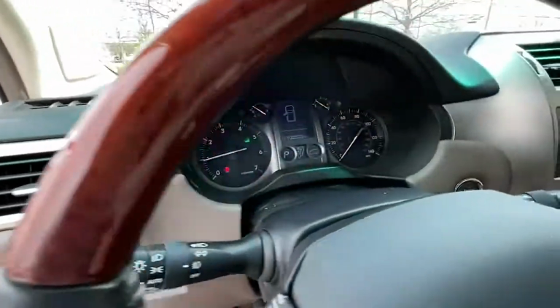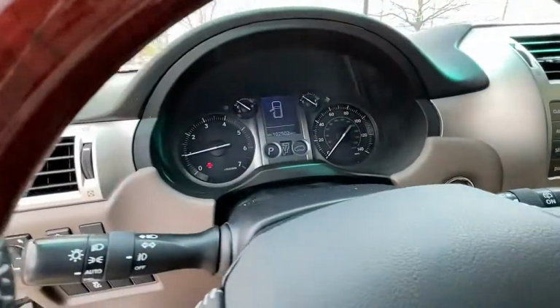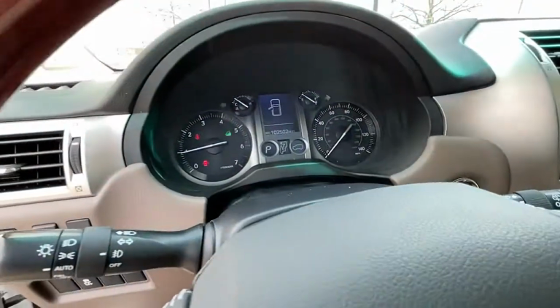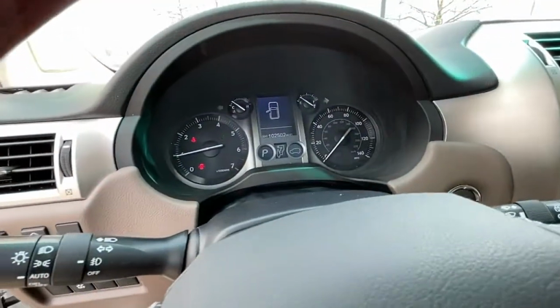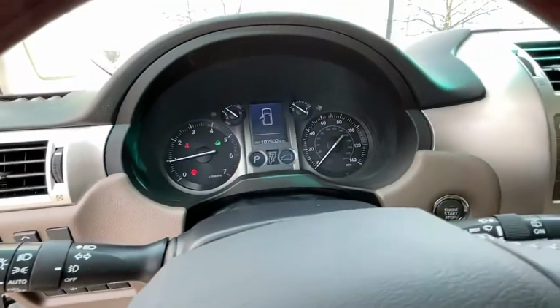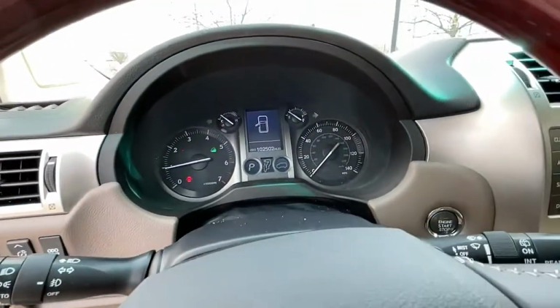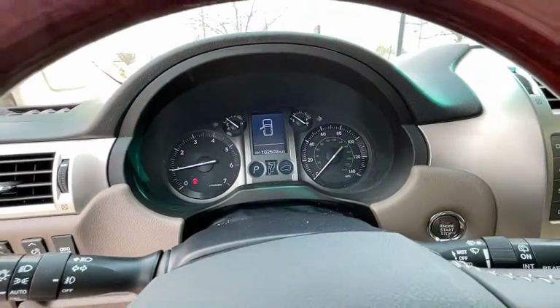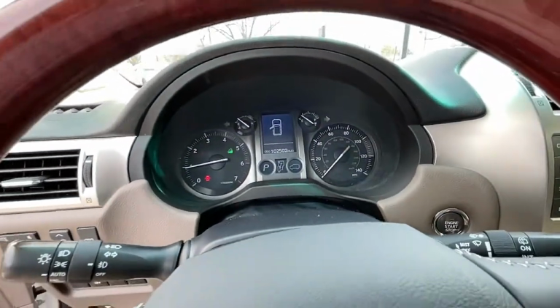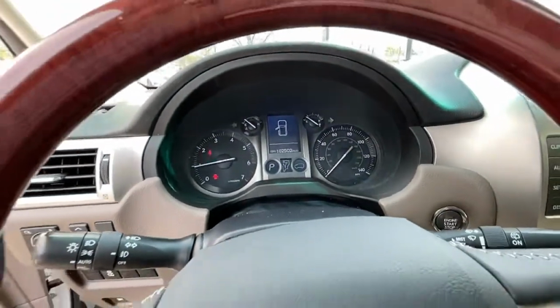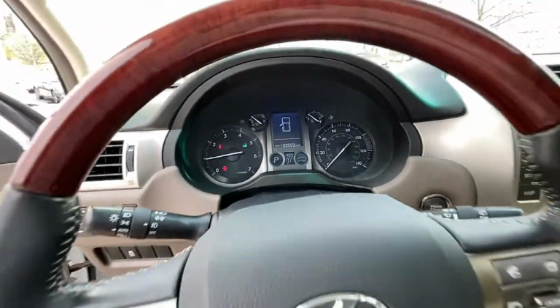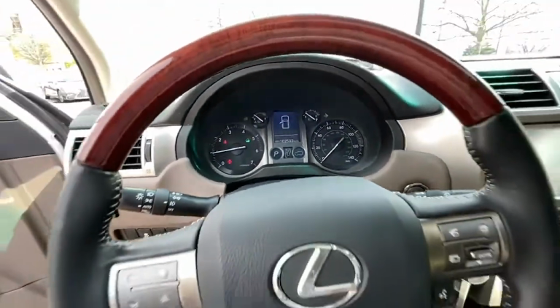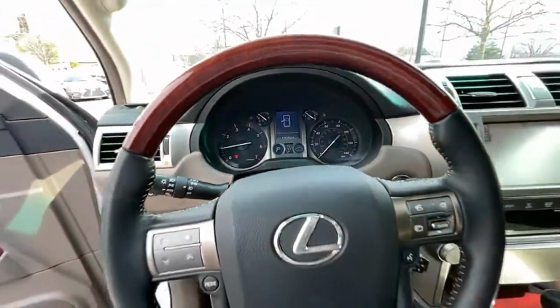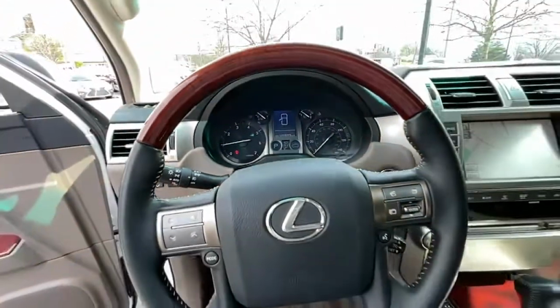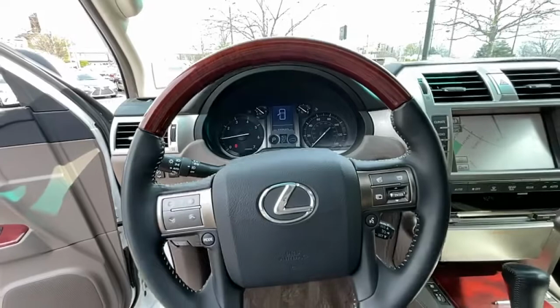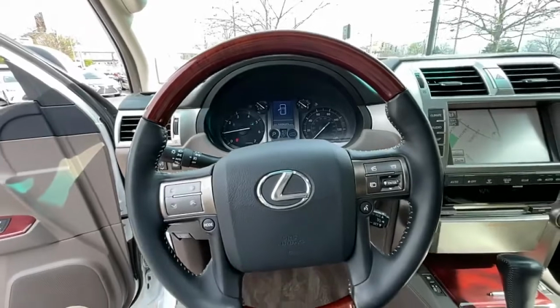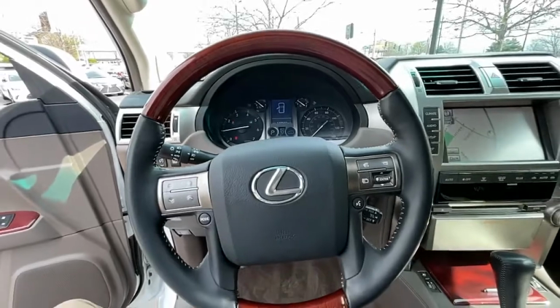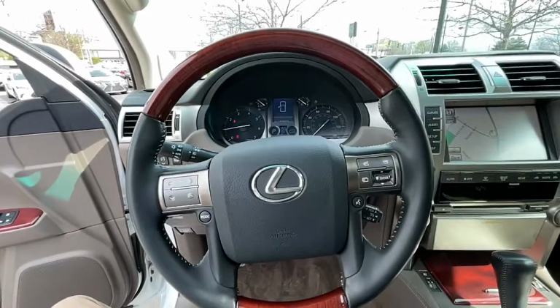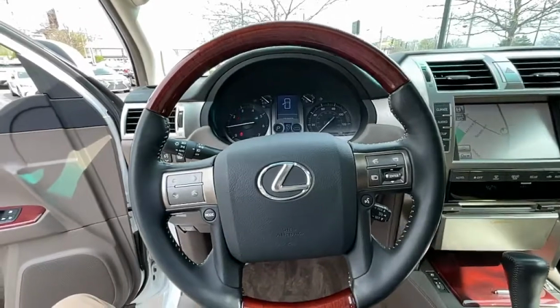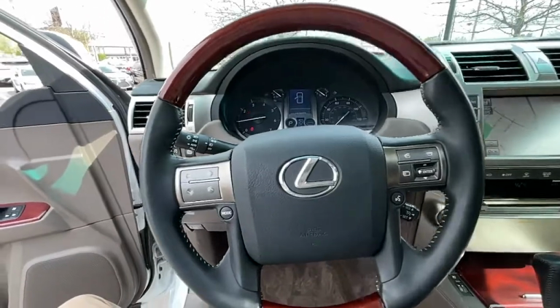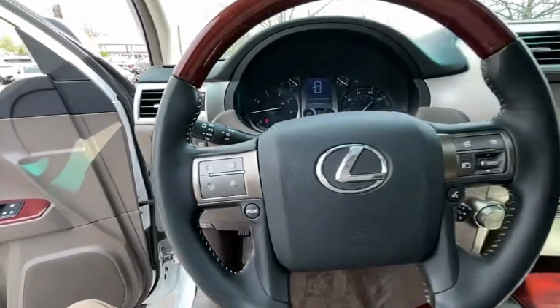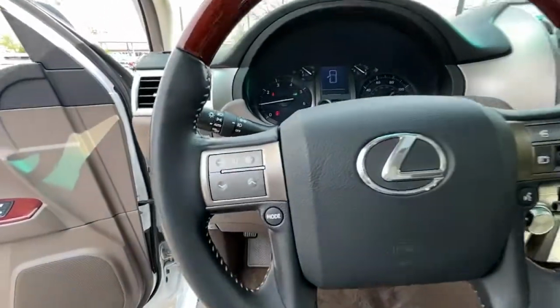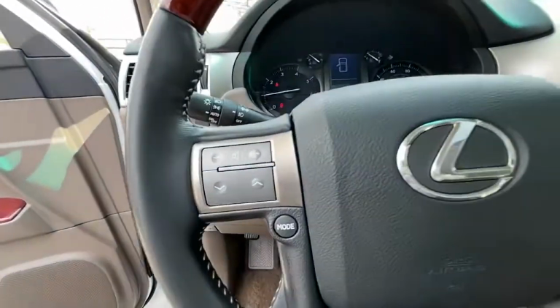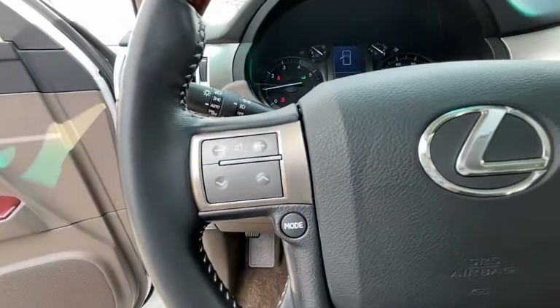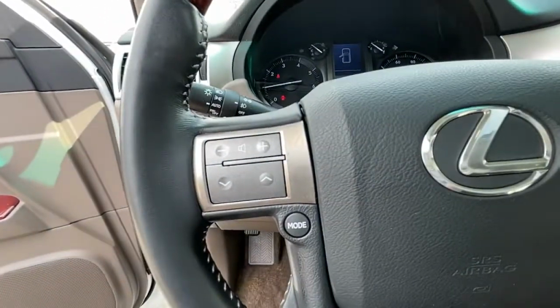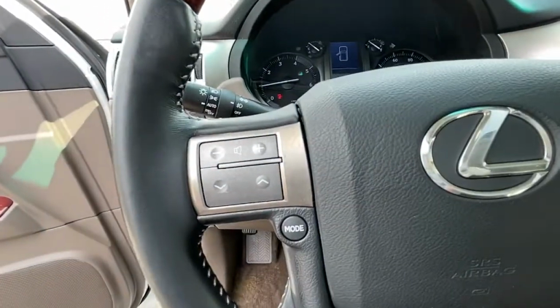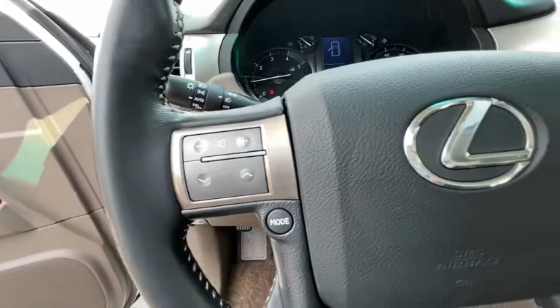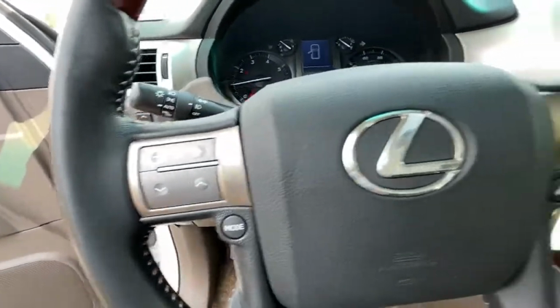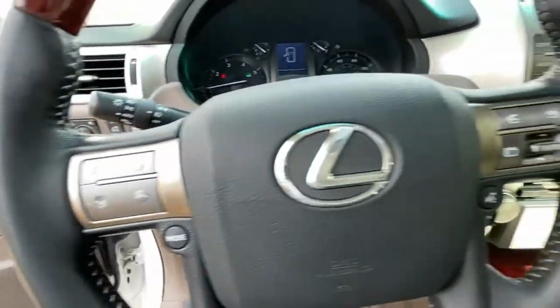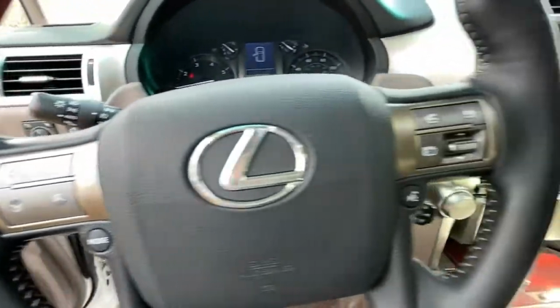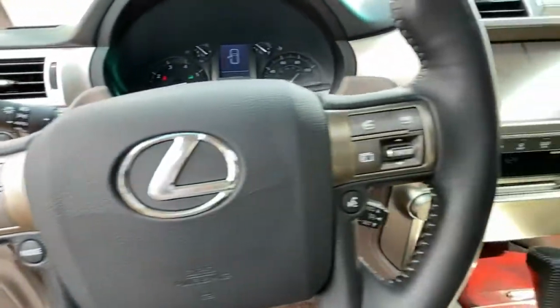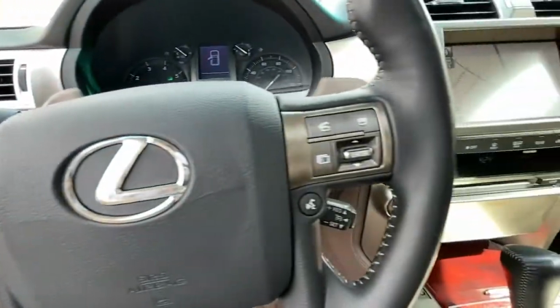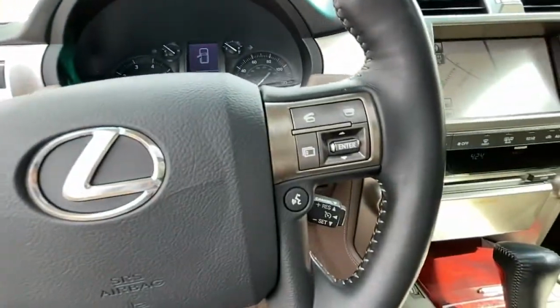MP3 input, heated mirrors, fog lamps, power passenger seat, cooled driver's seat.